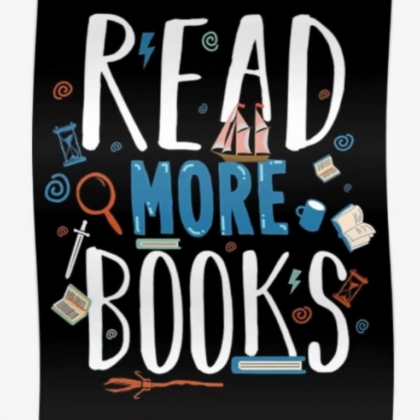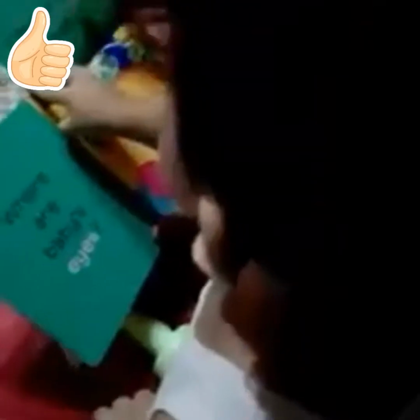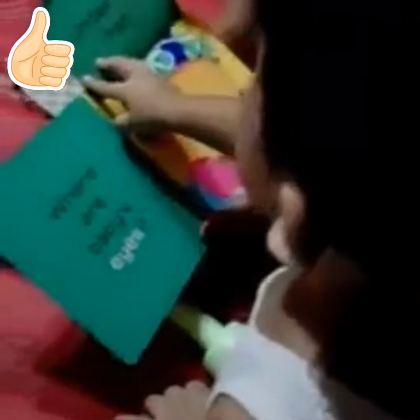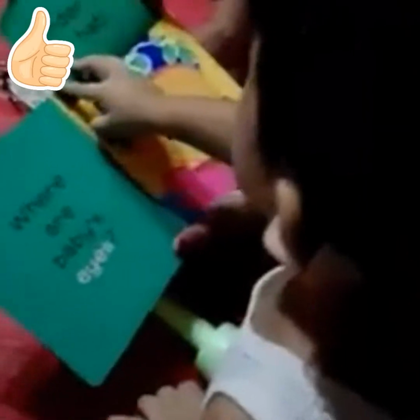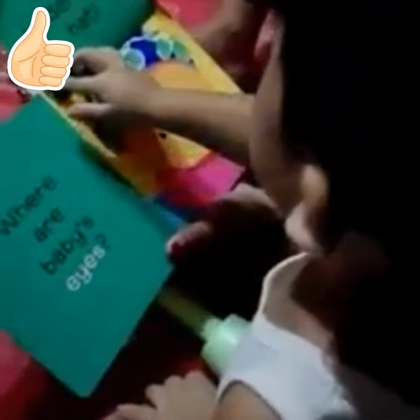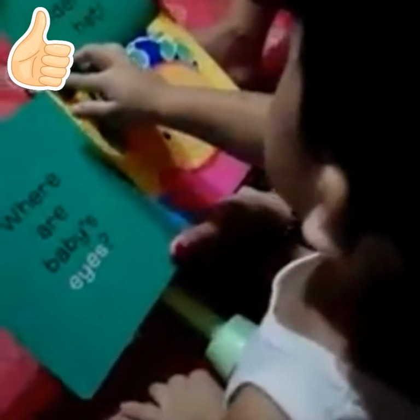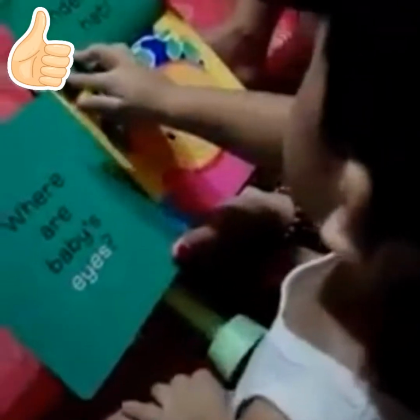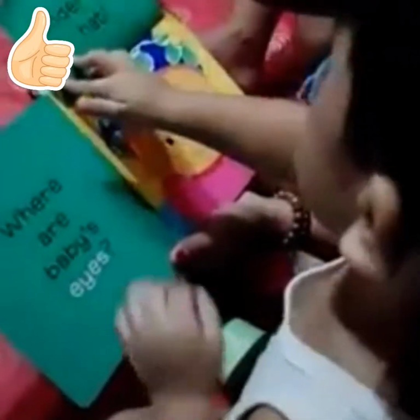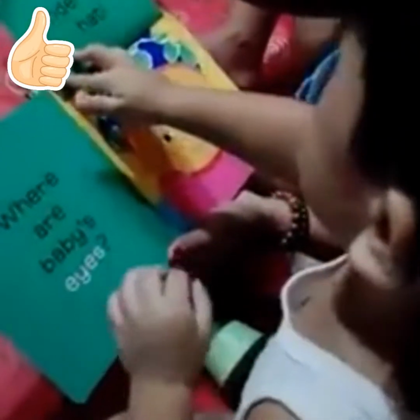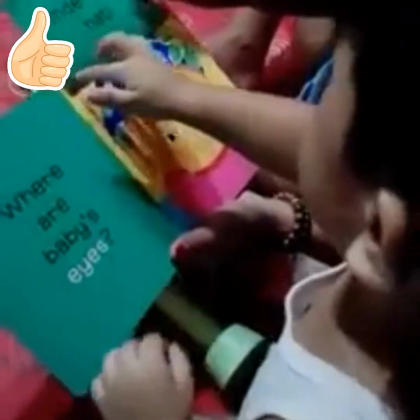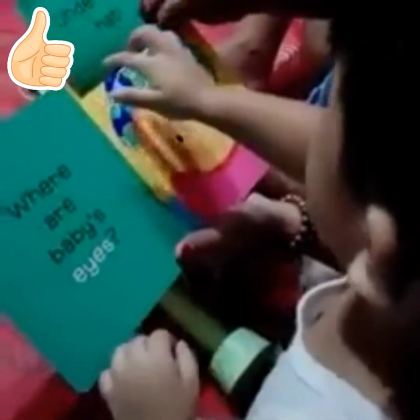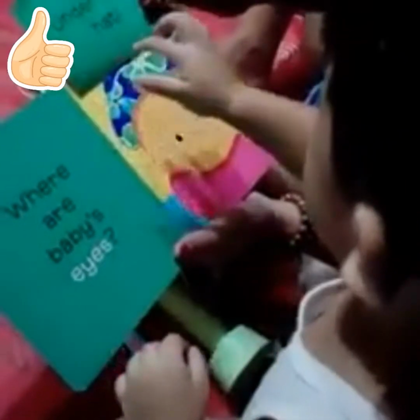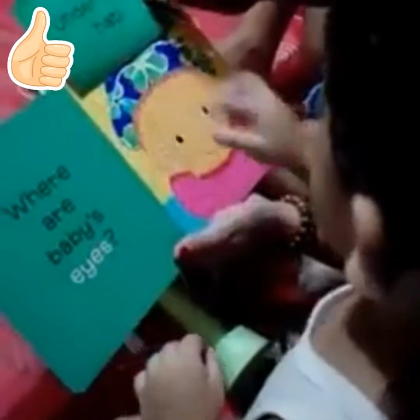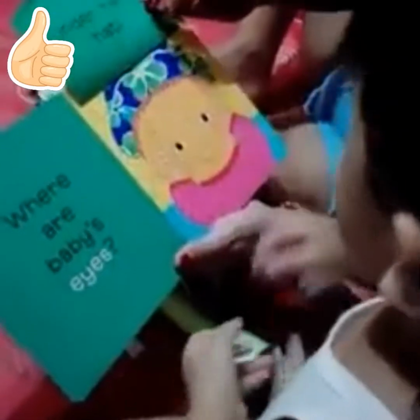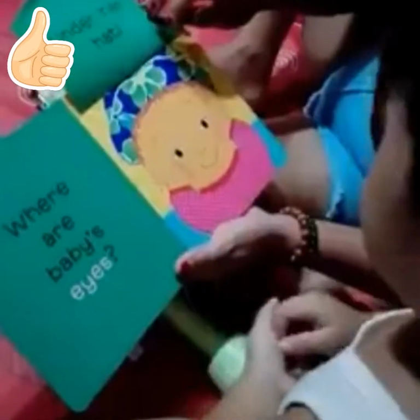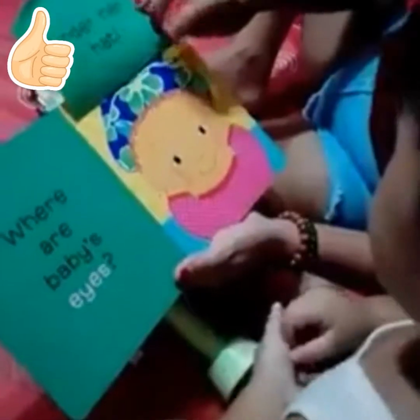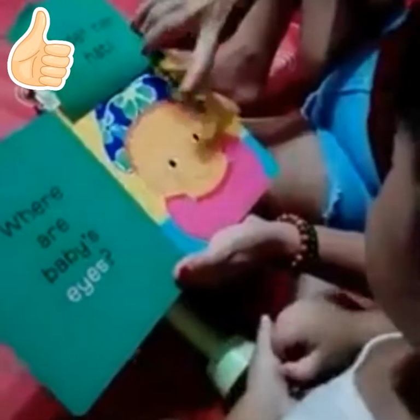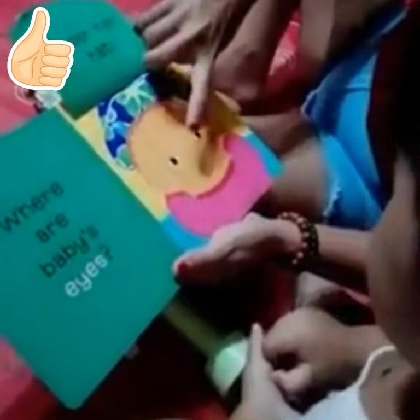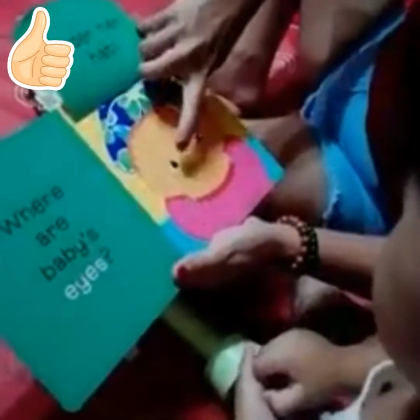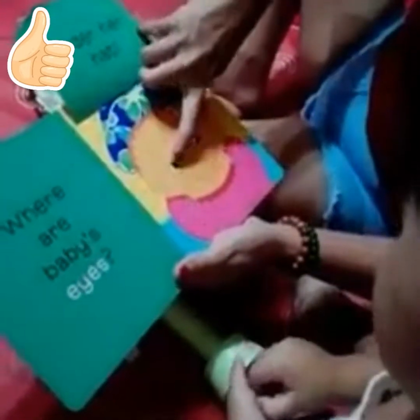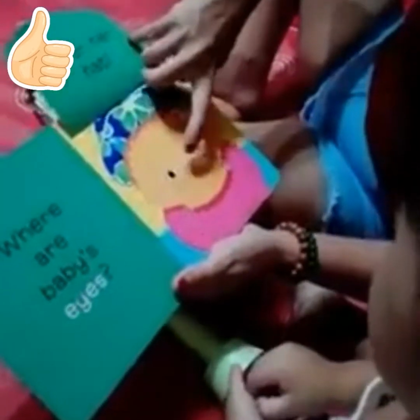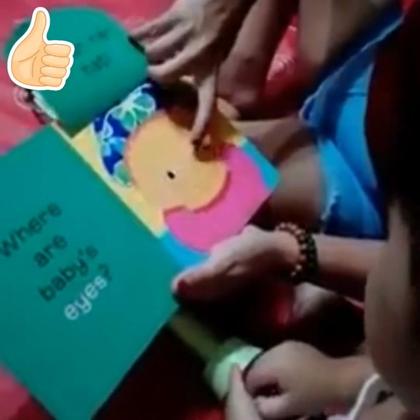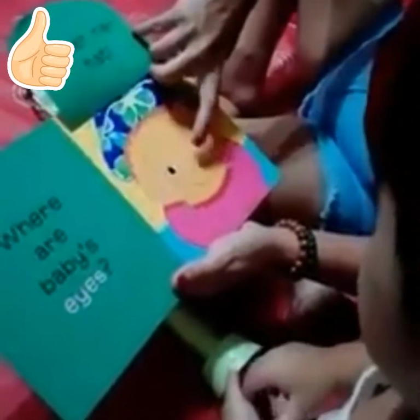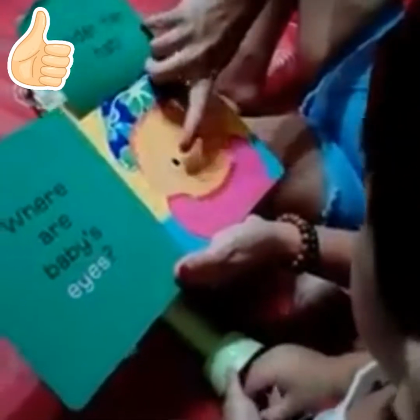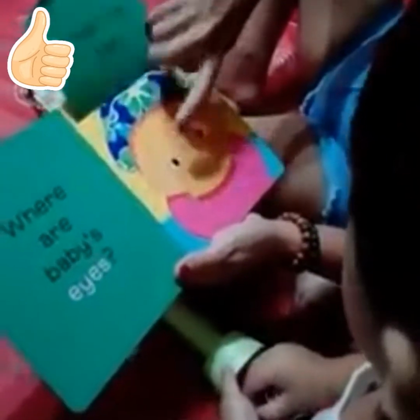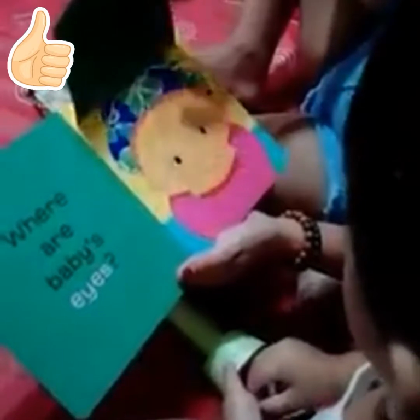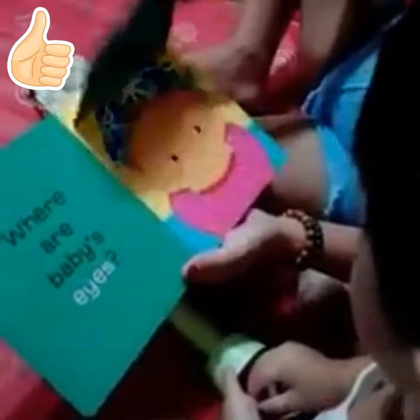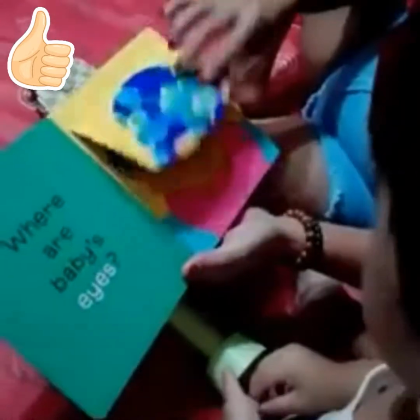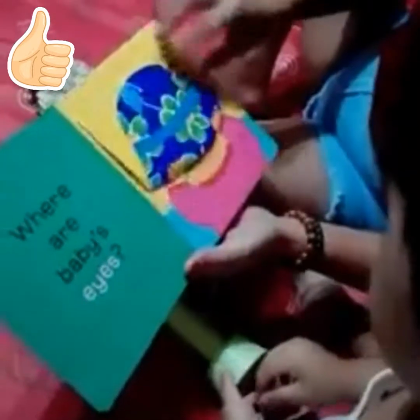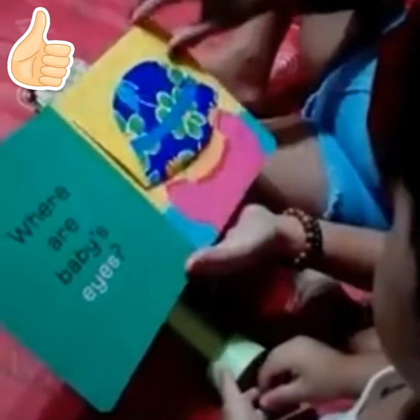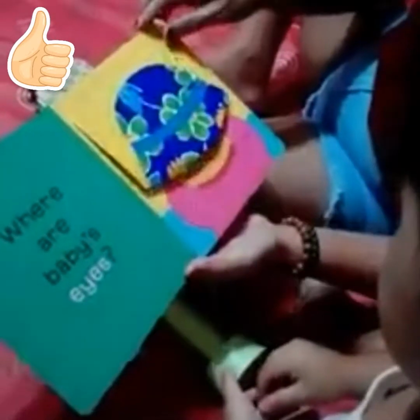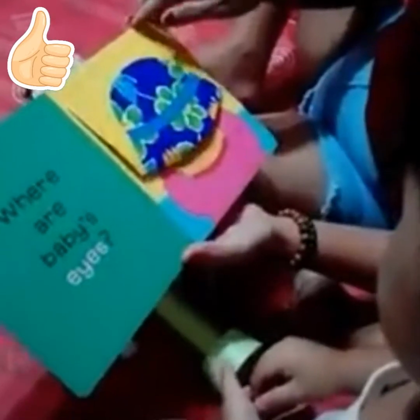Where are the eyes? Where are the eyes? Here! Okay, next page.